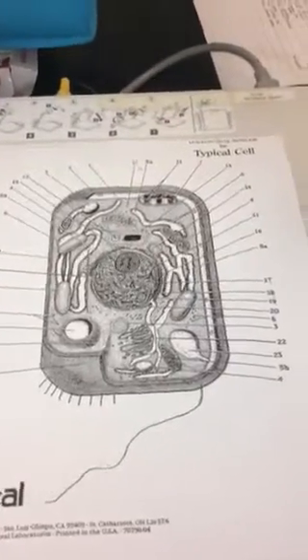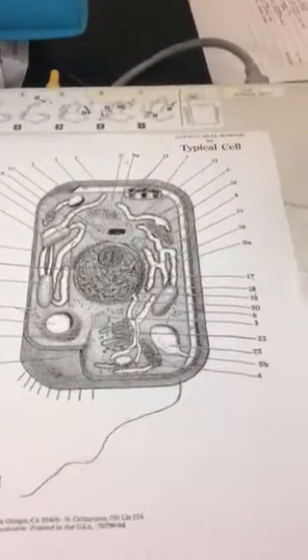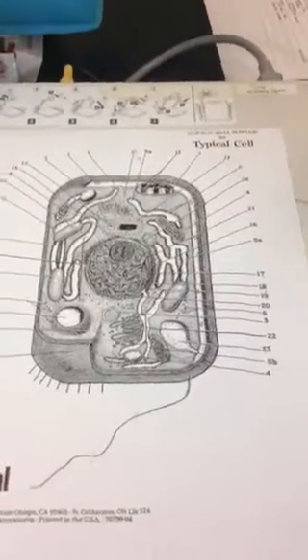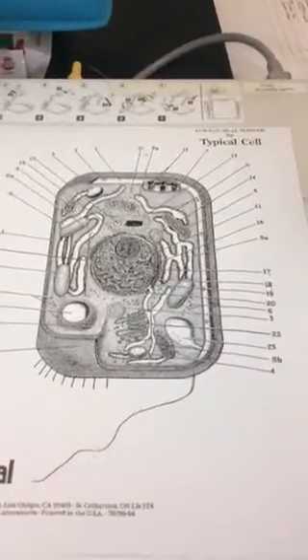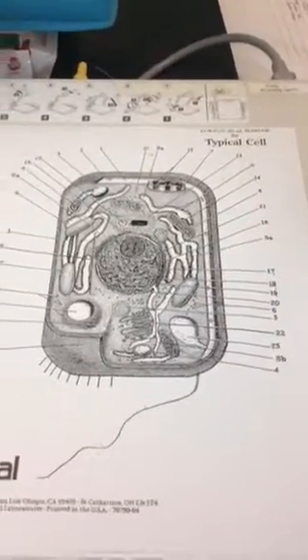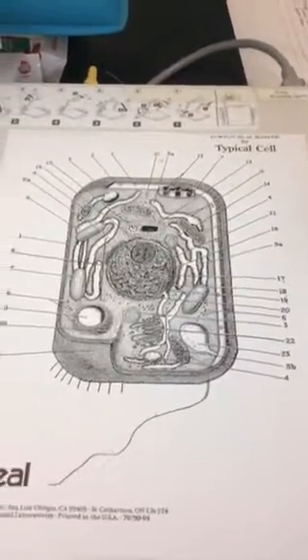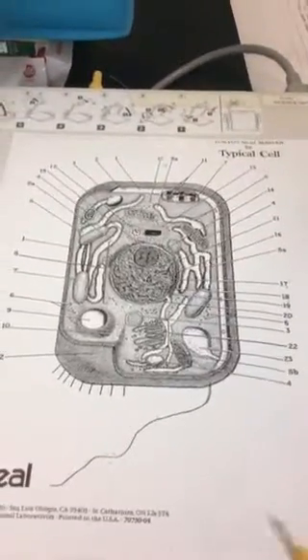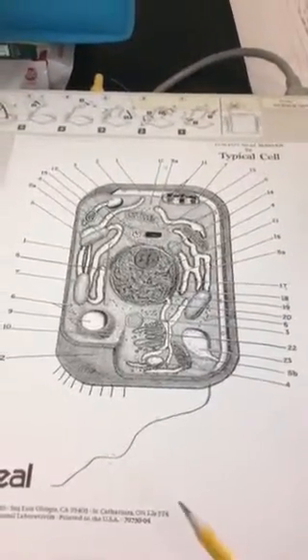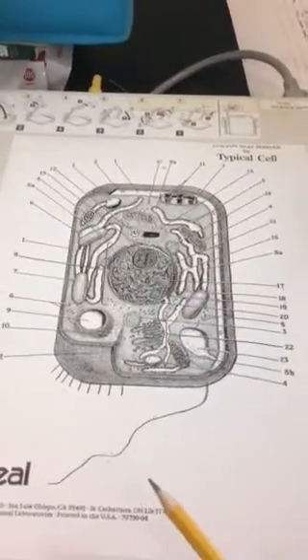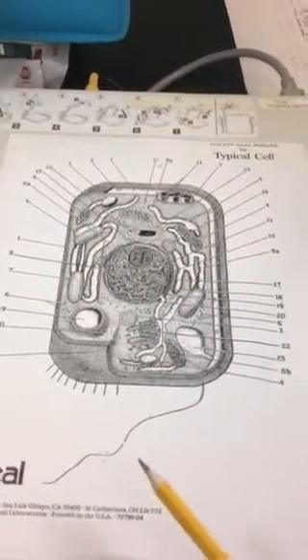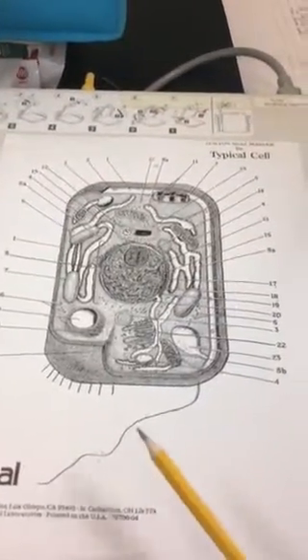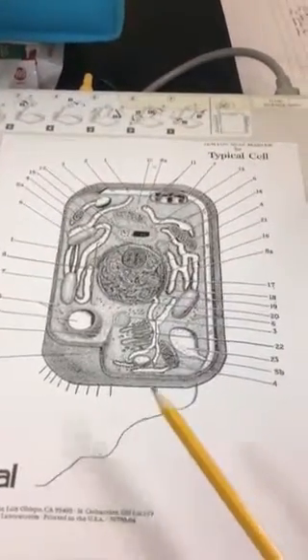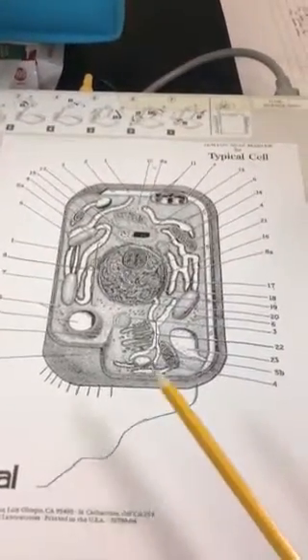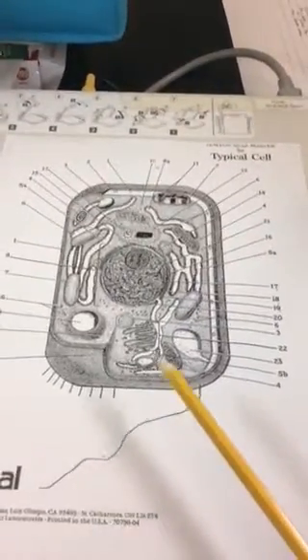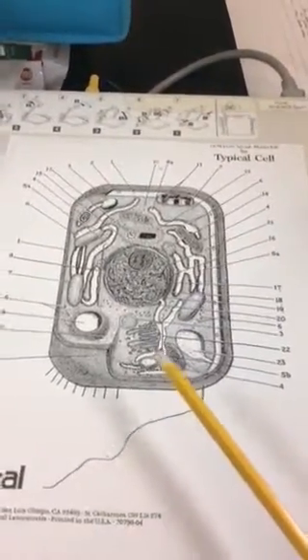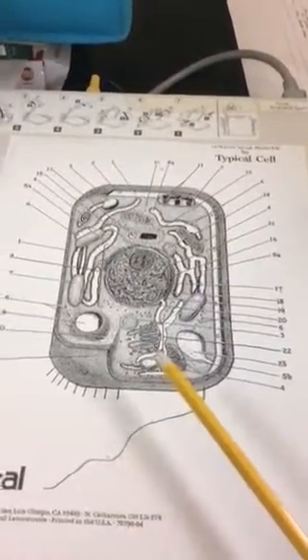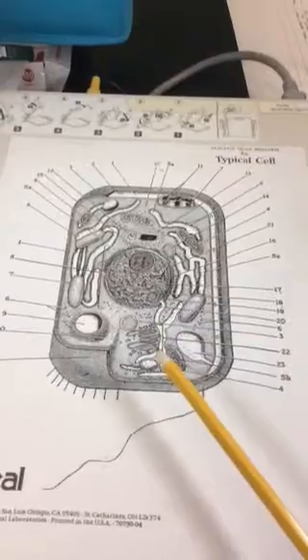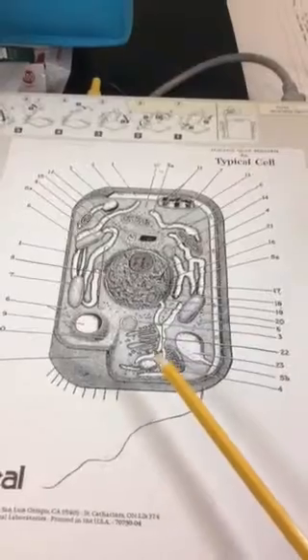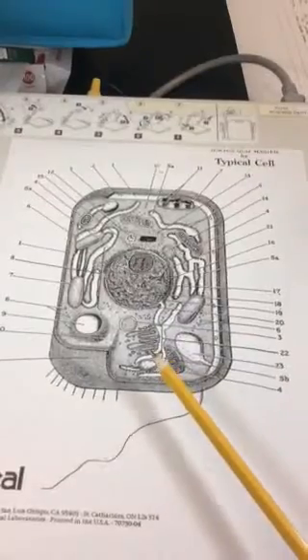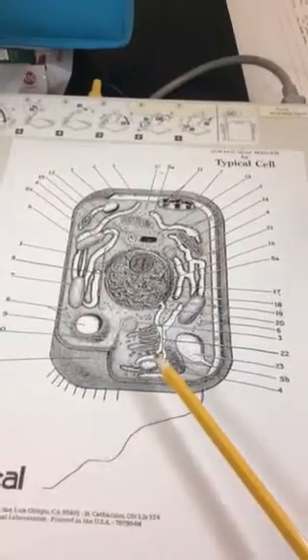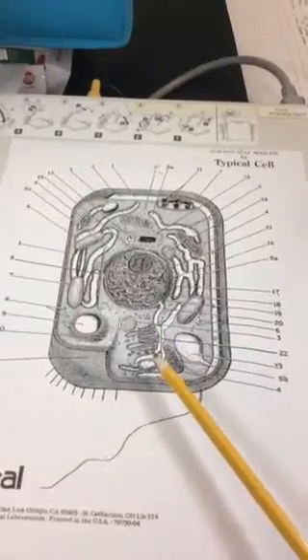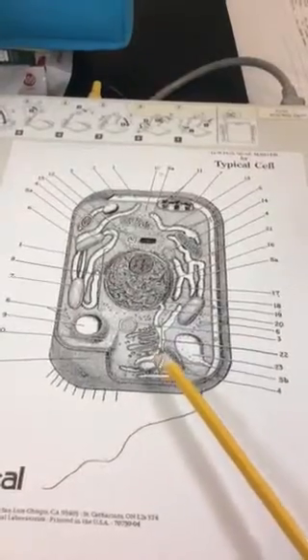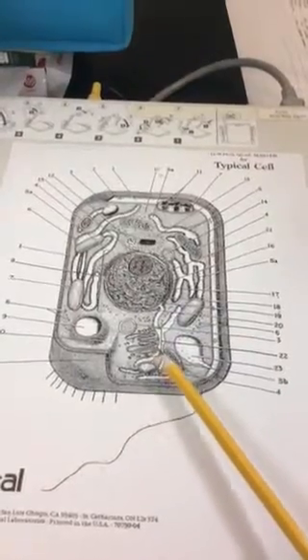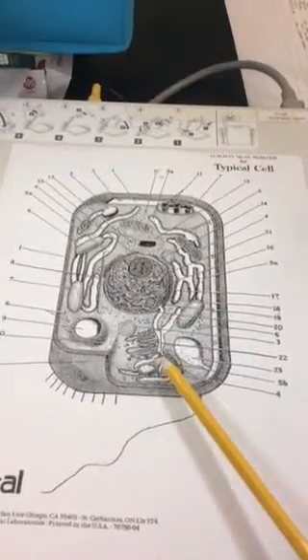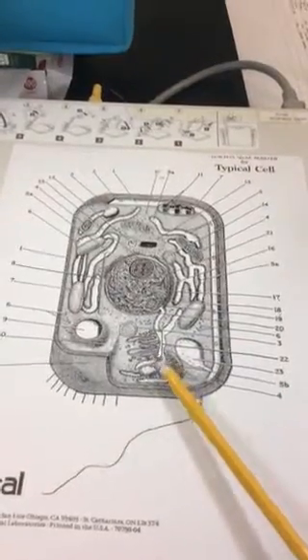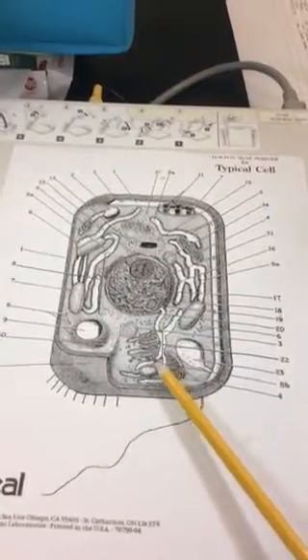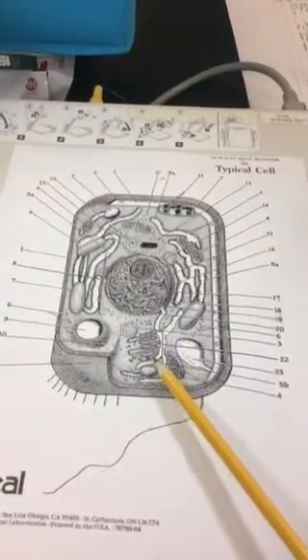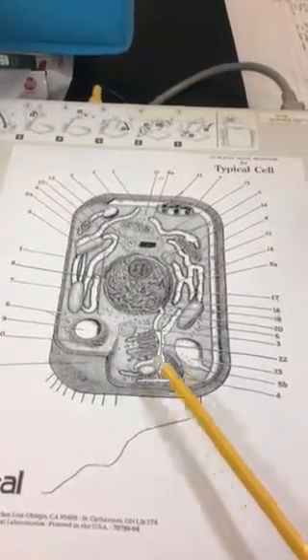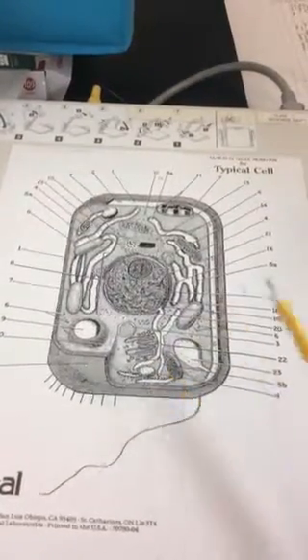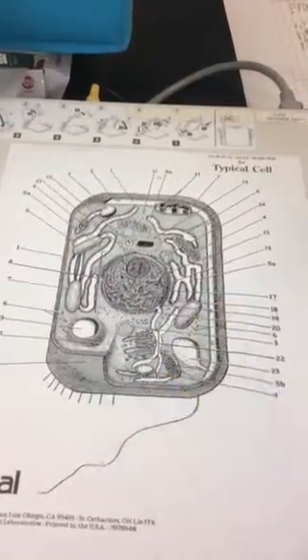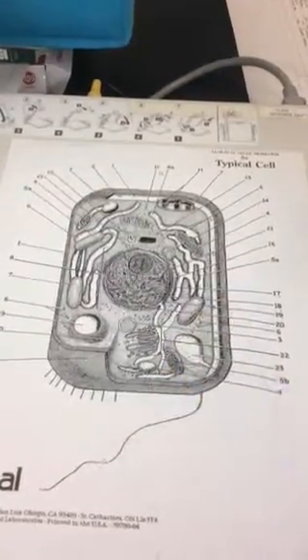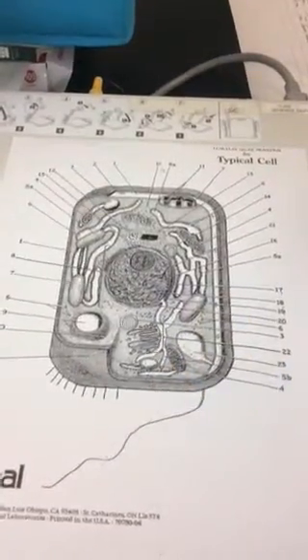Then we have our Golgi apparatus. It's not the best picture of a Golgi, but it is there. The Golgi apparatus would be number 22.